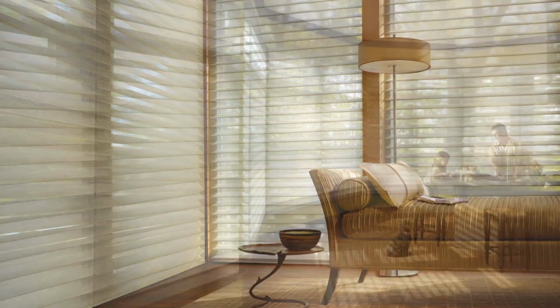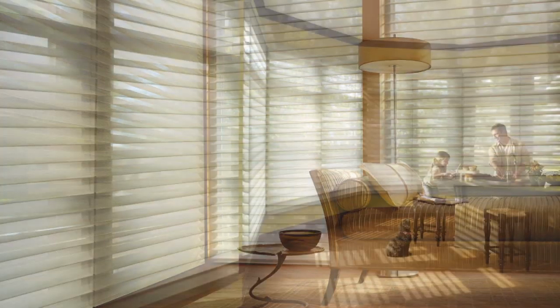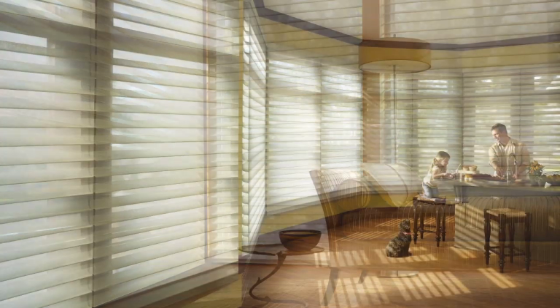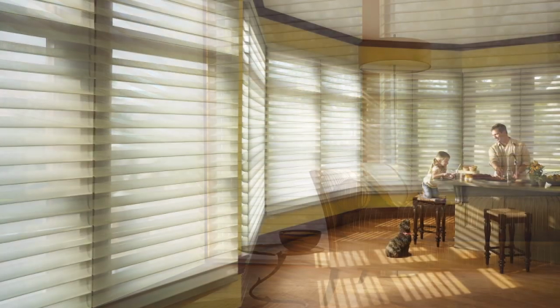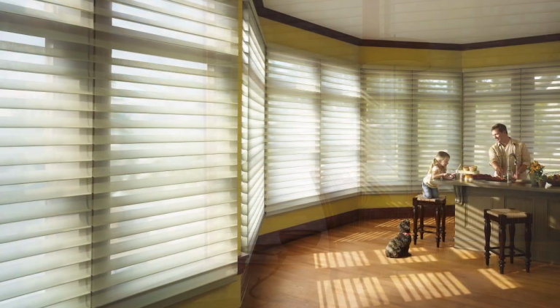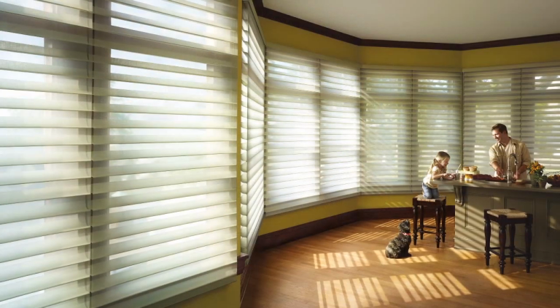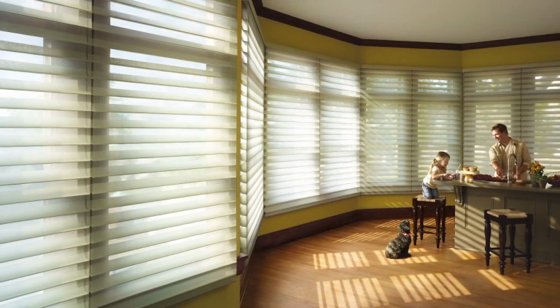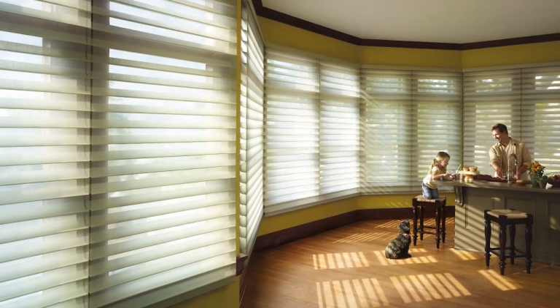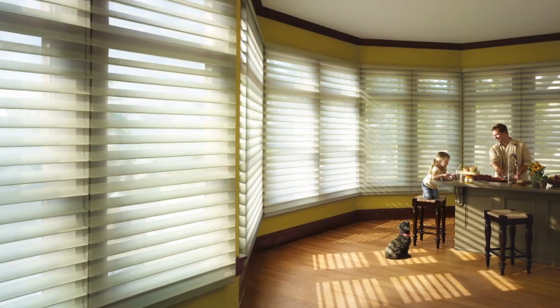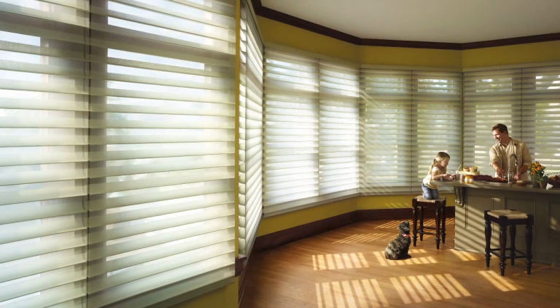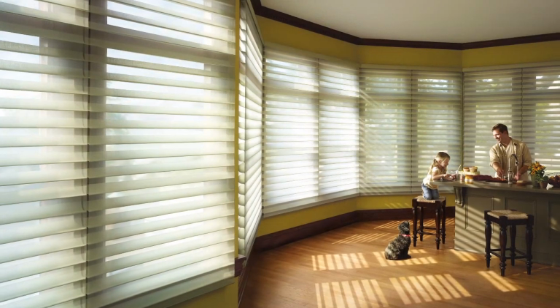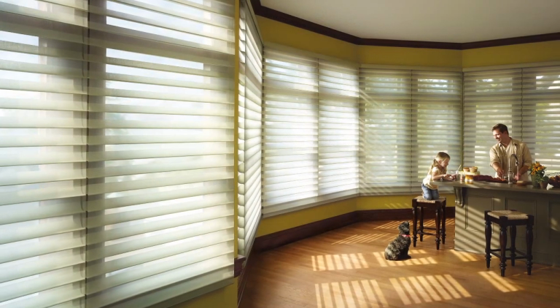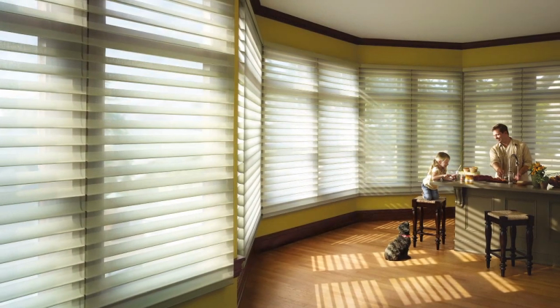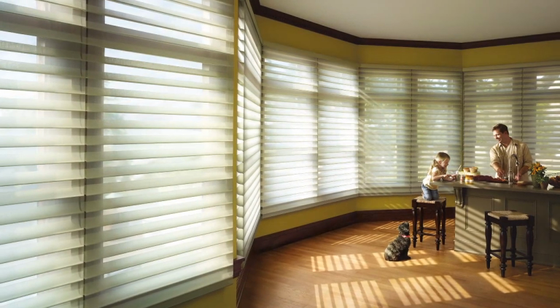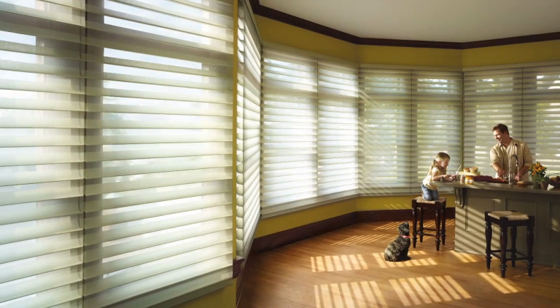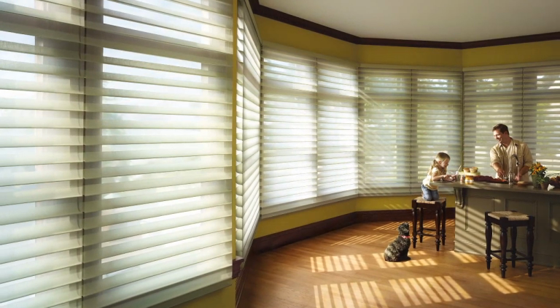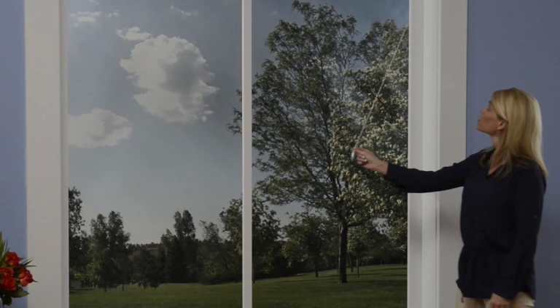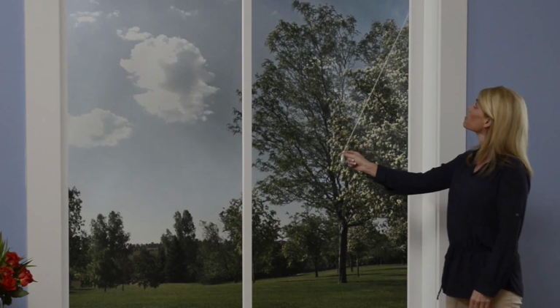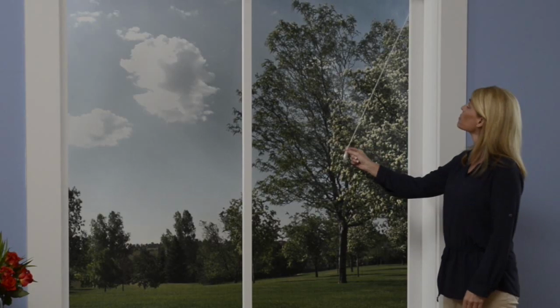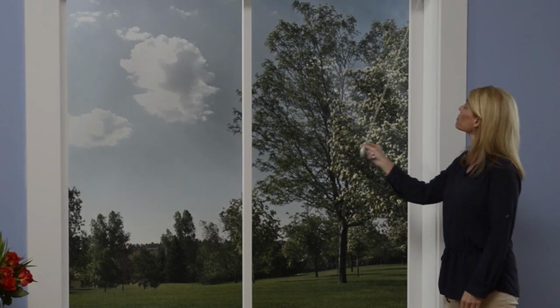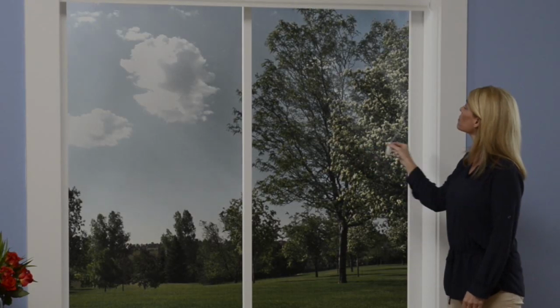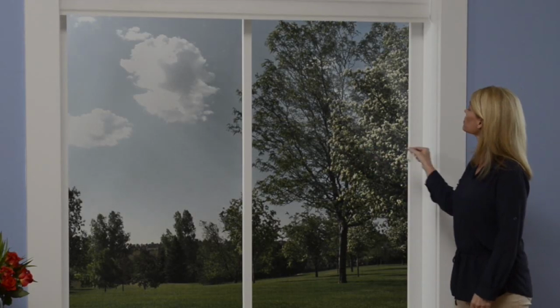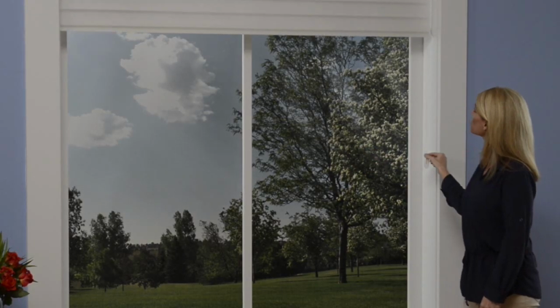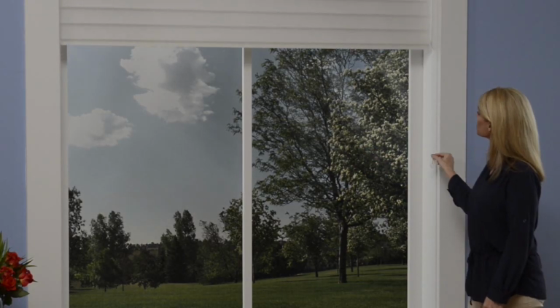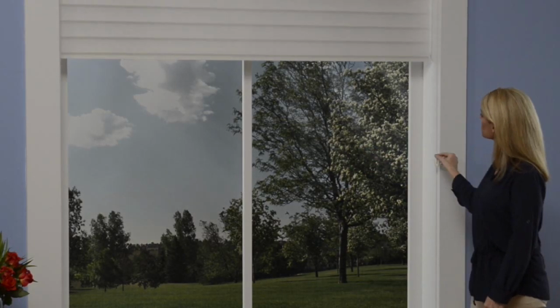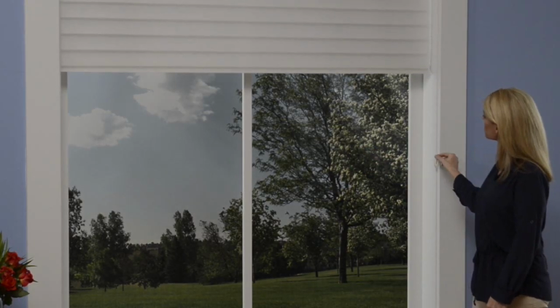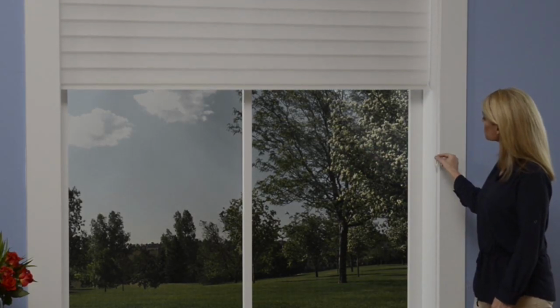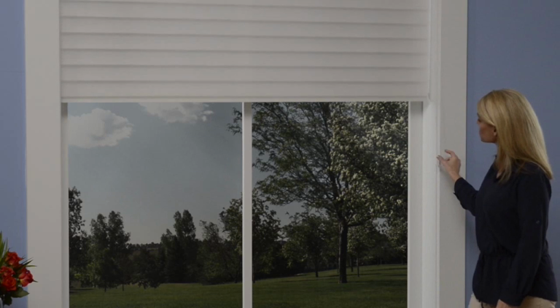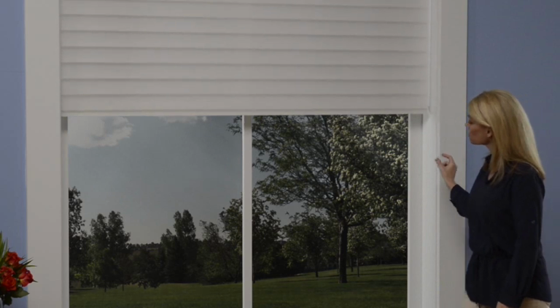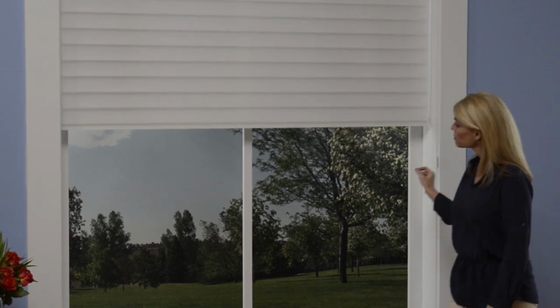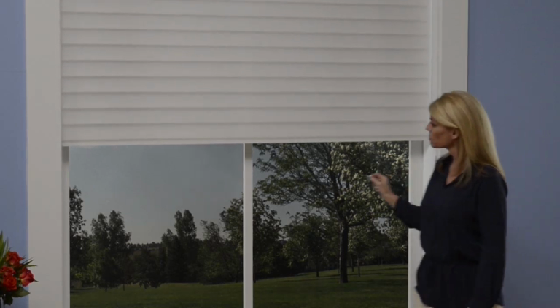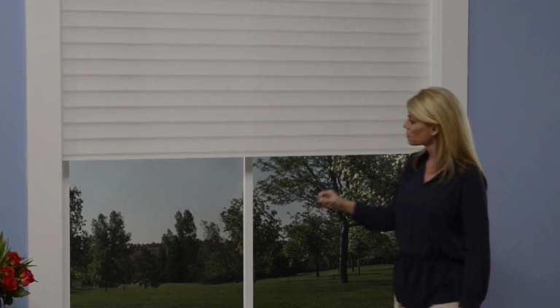Spend more time enjoying the things you love. Just click, walk away, and enjoy the view.